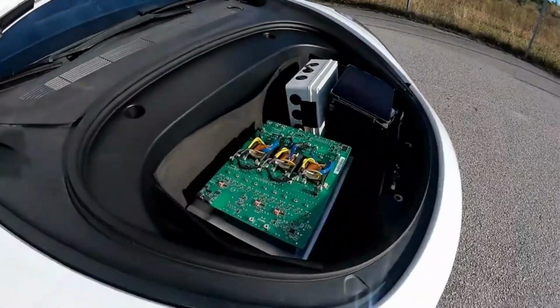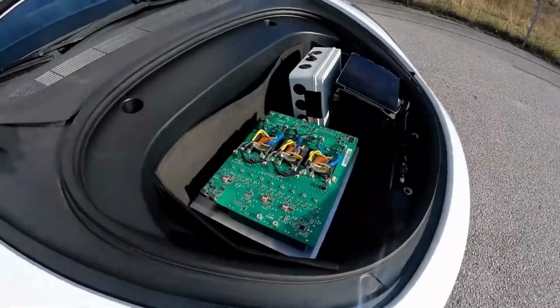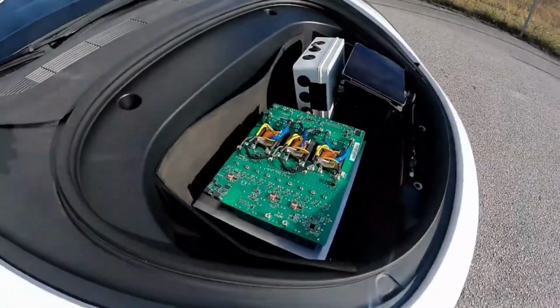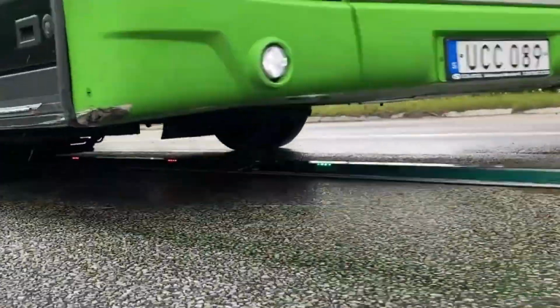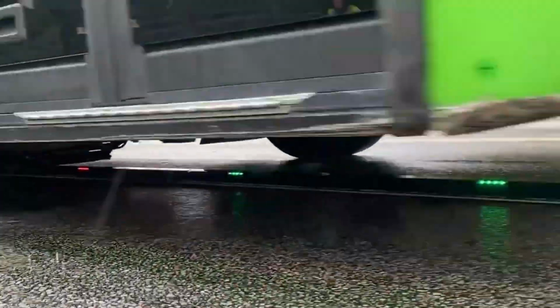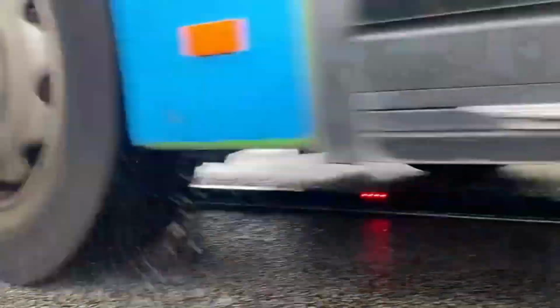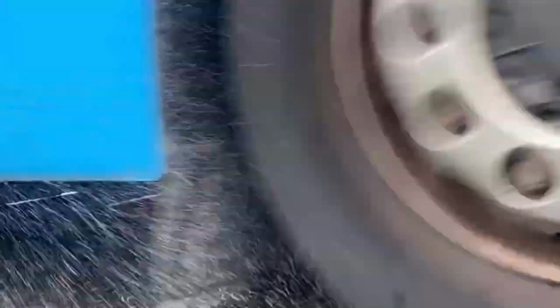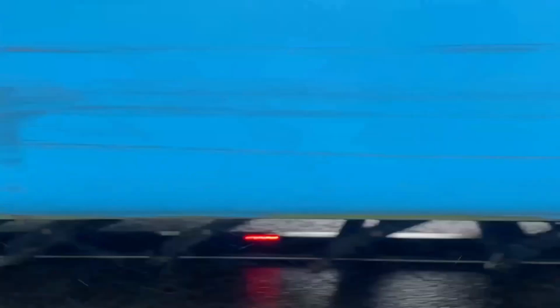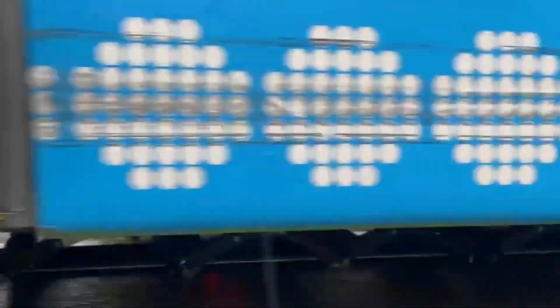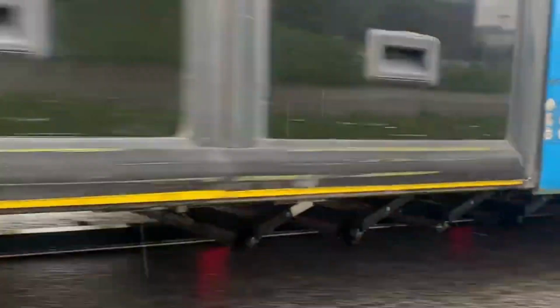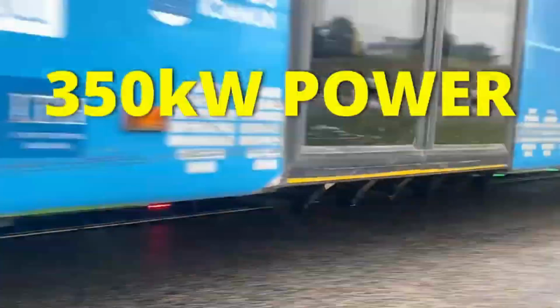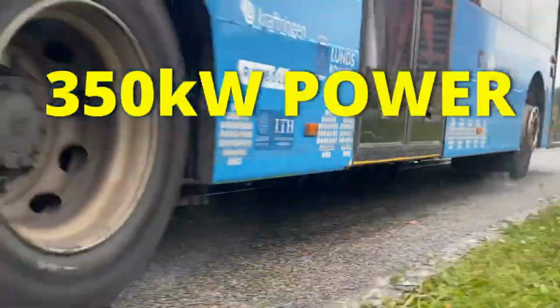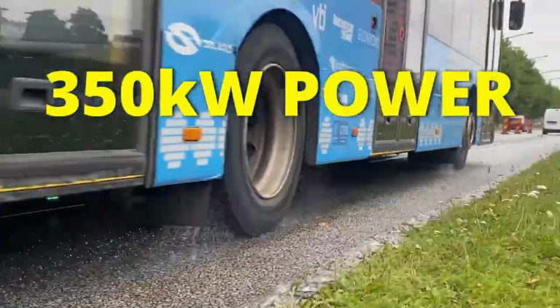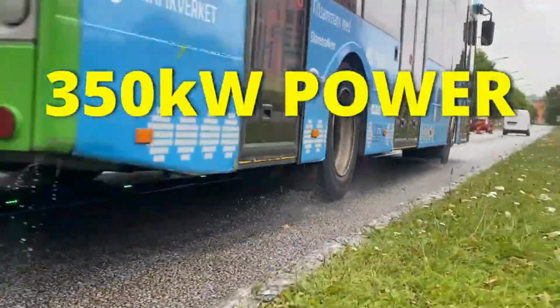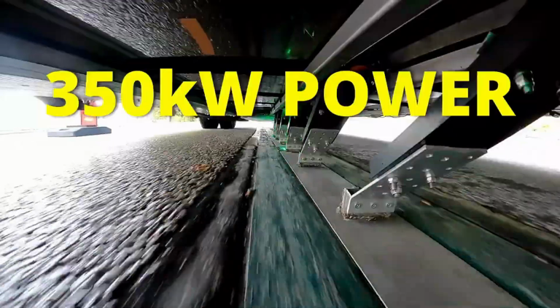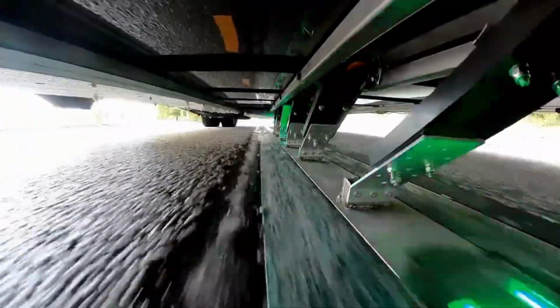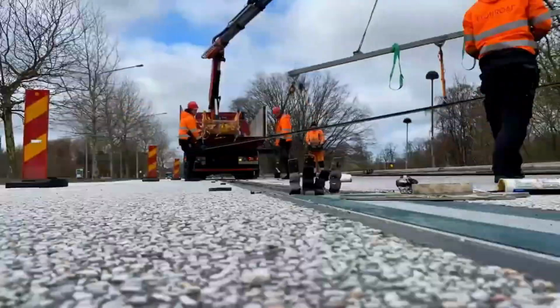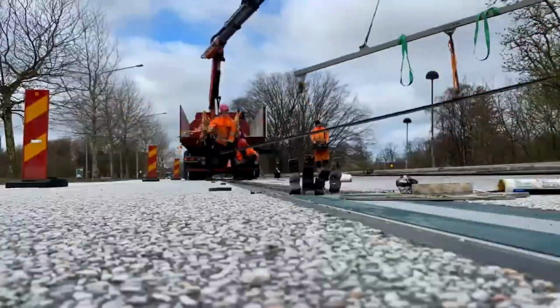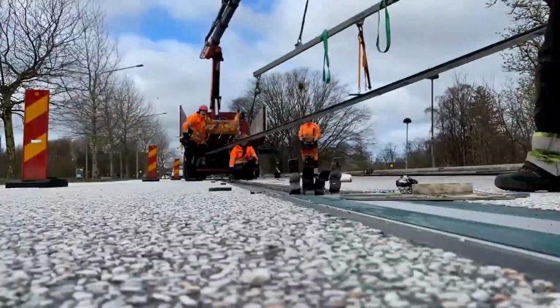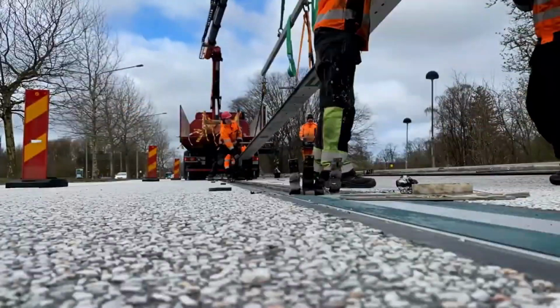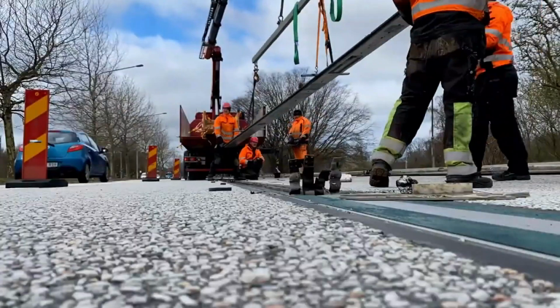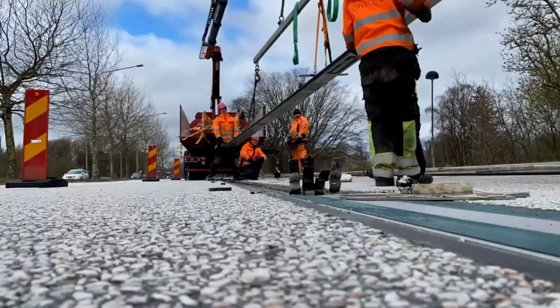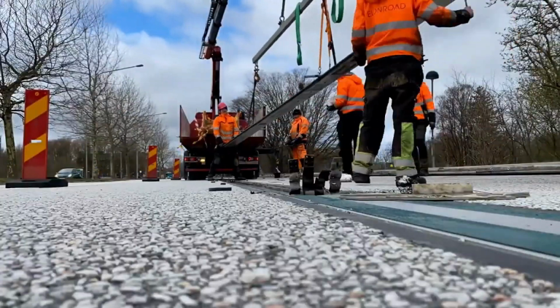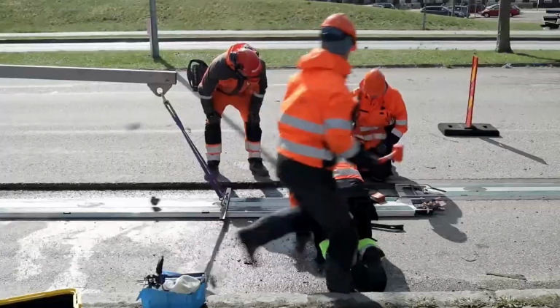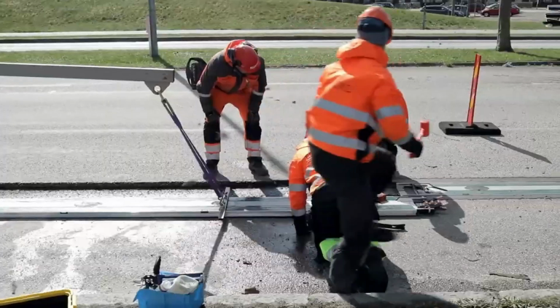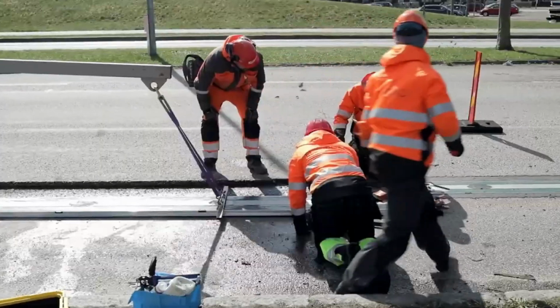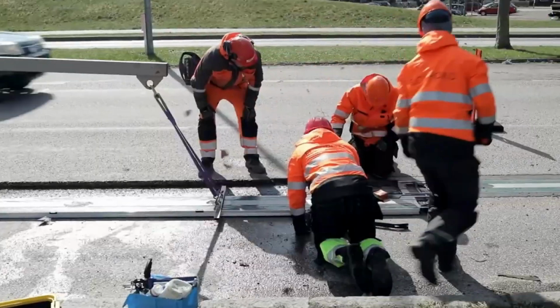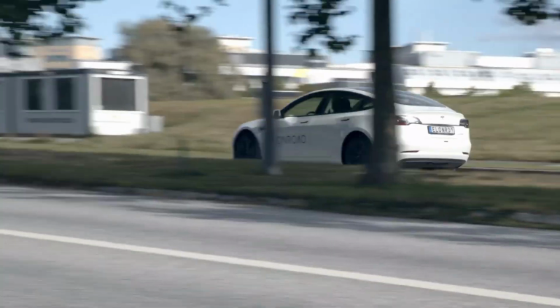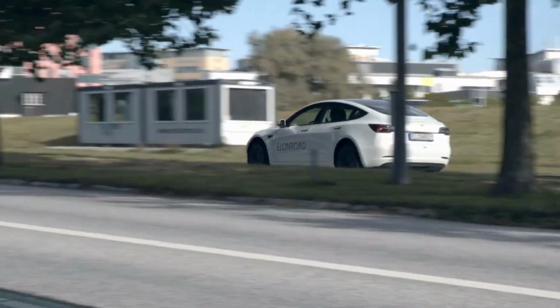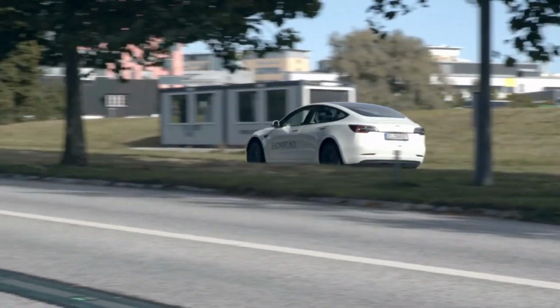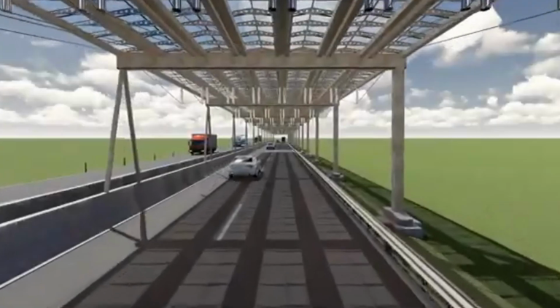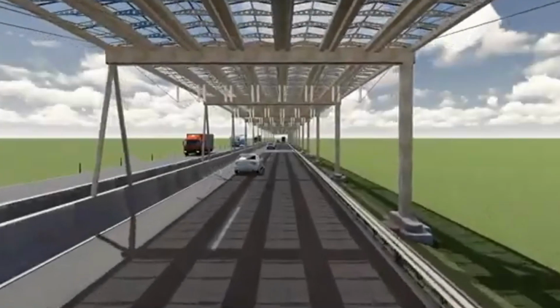This is more than a road — it's an intelligent infrastructure upgrade that could change how we power mobility. Elon Road isn't just driving change; it is the change.